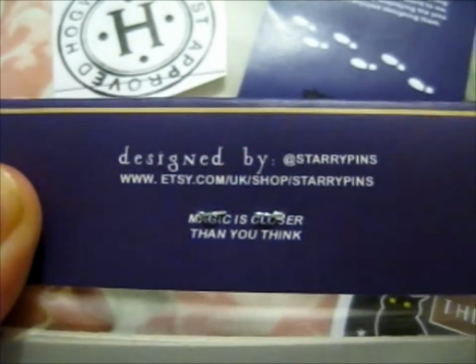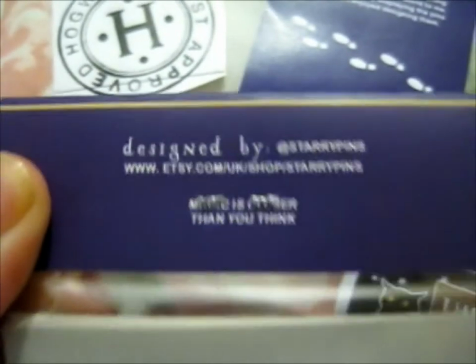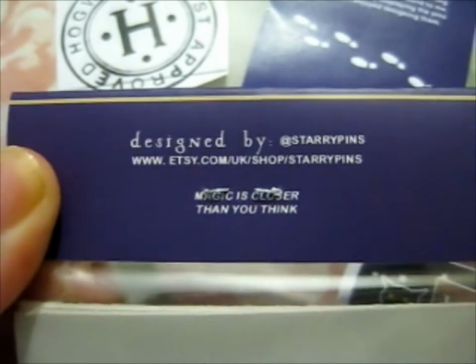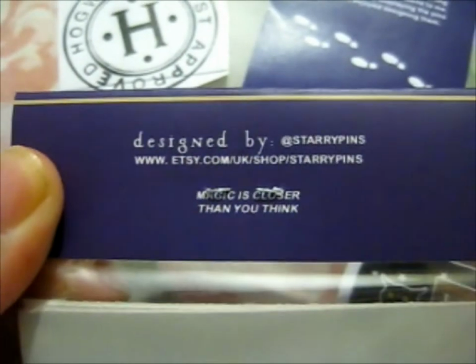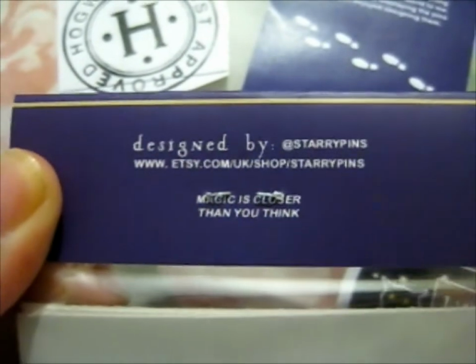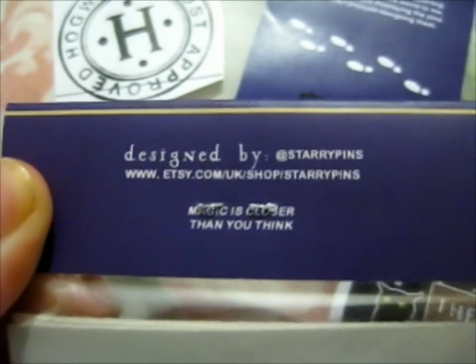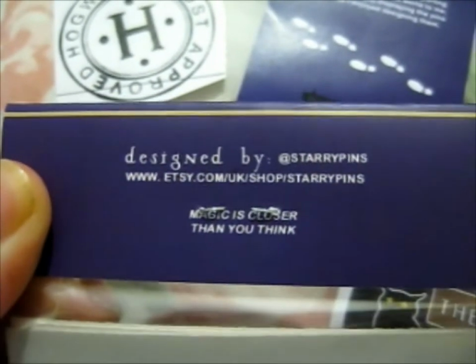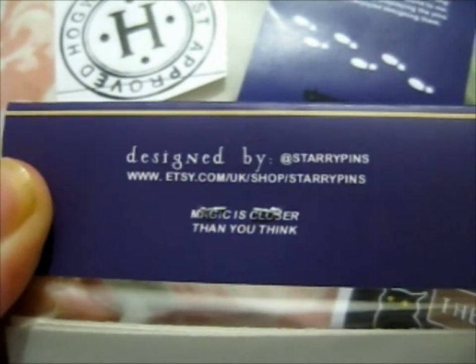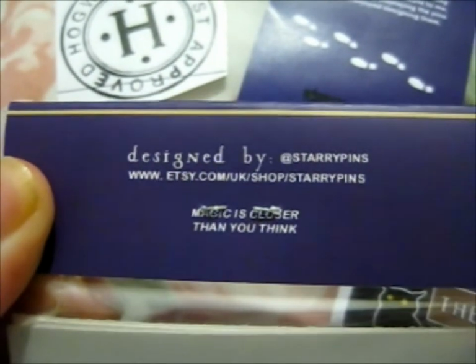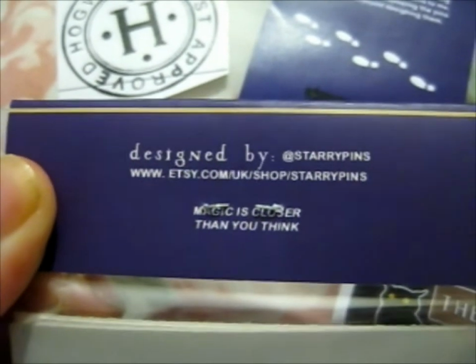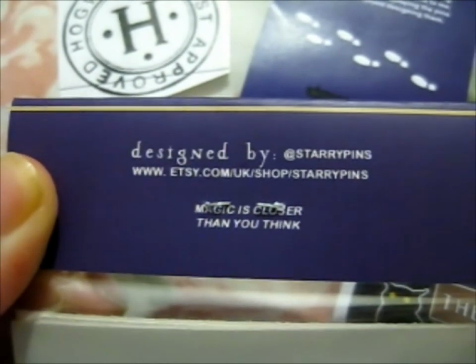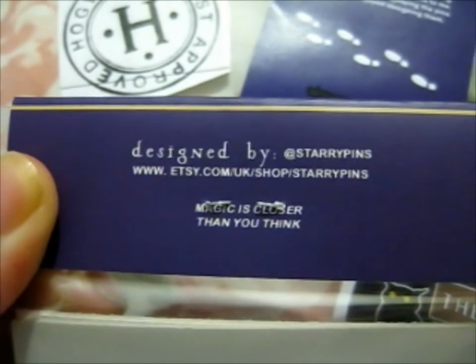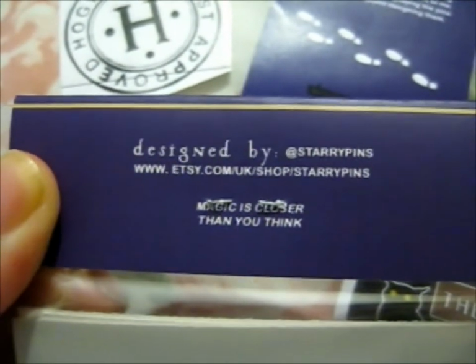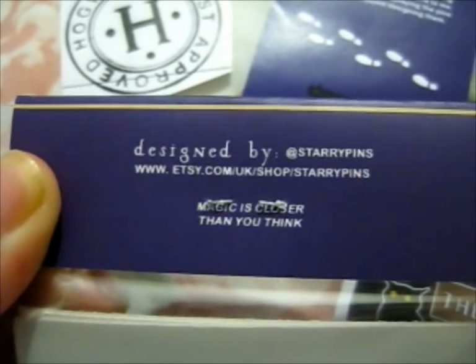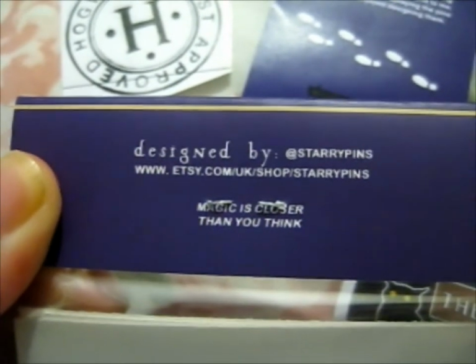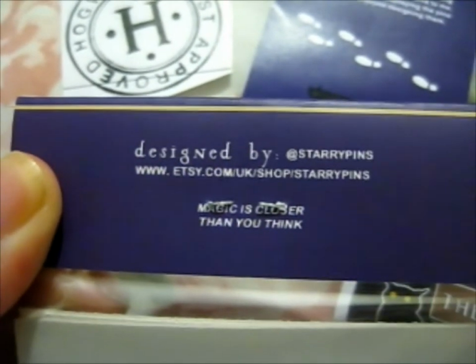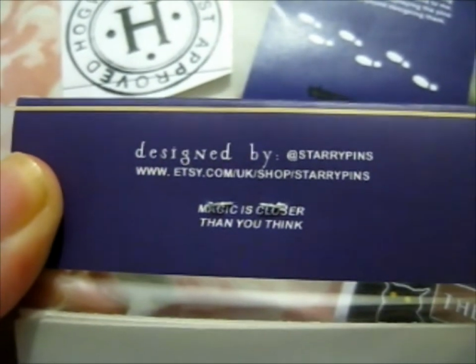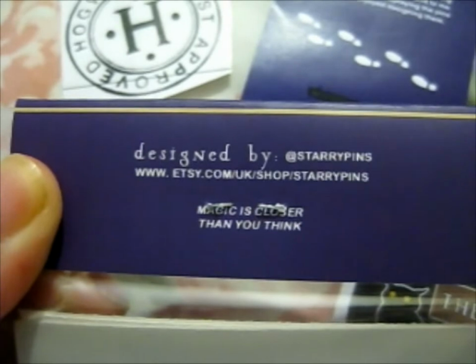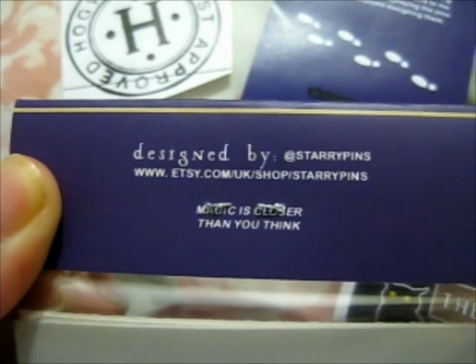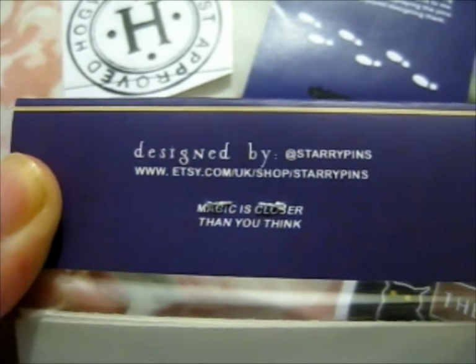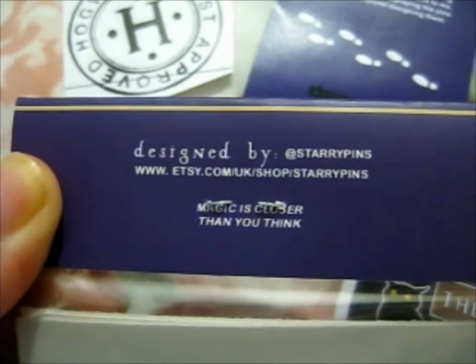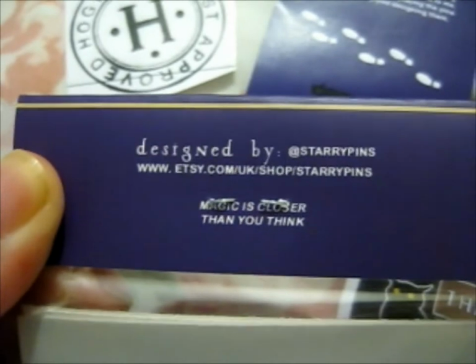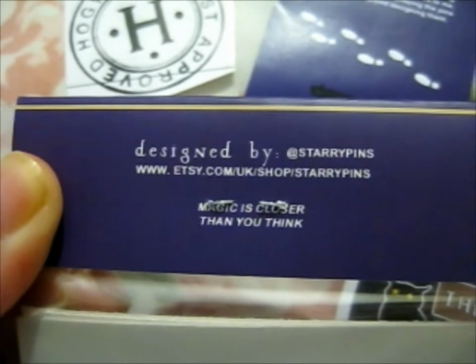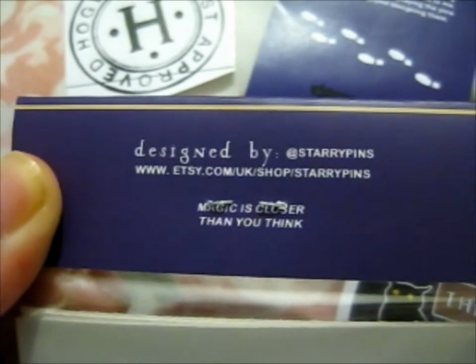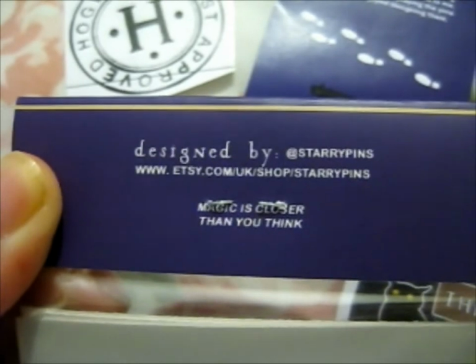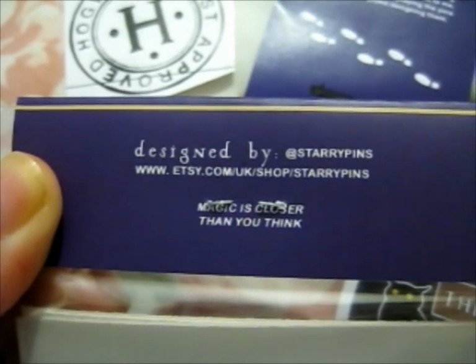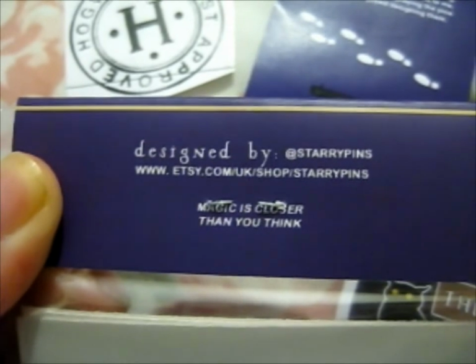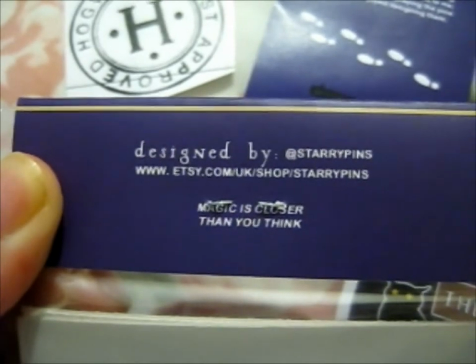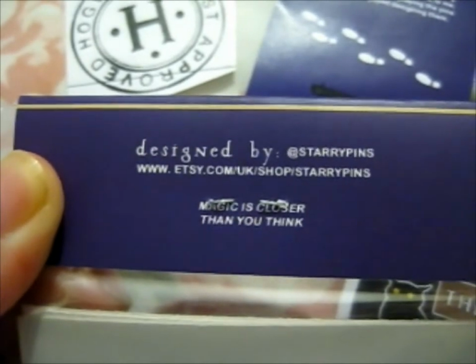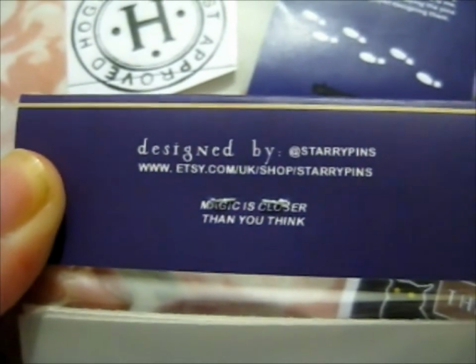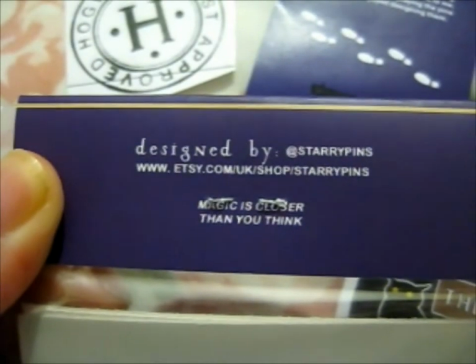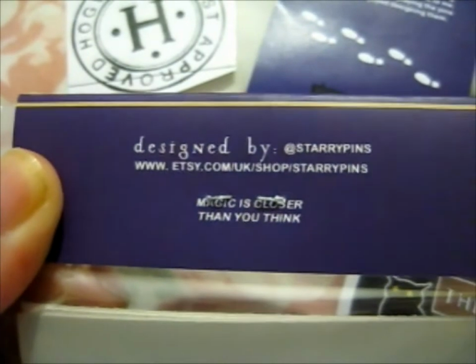So do go check out Storypins on Instagram and their Etsy as well.